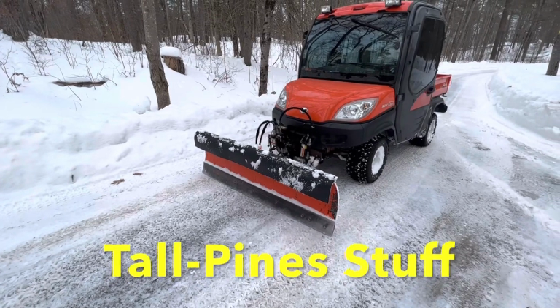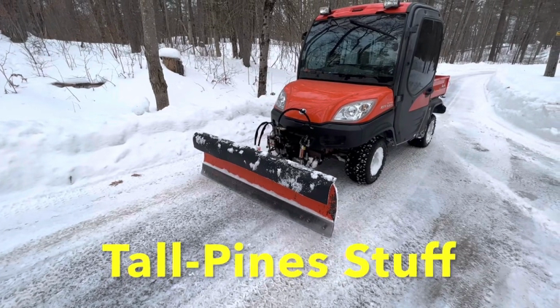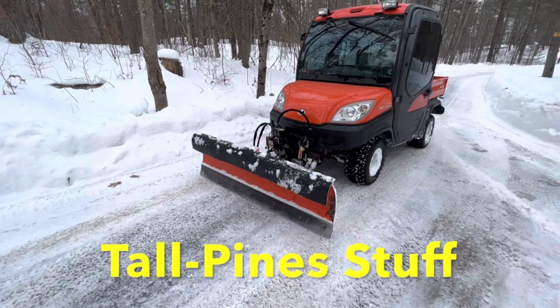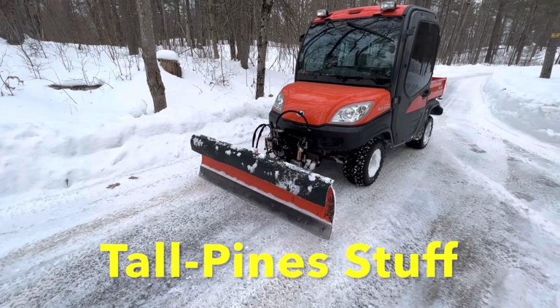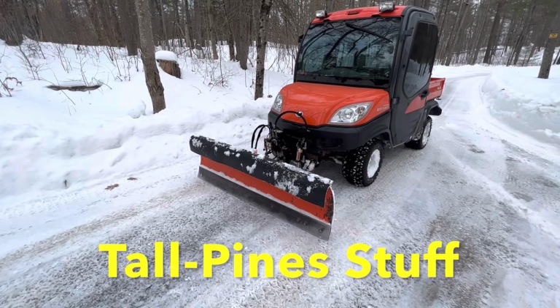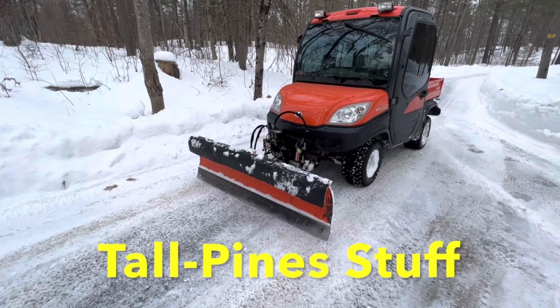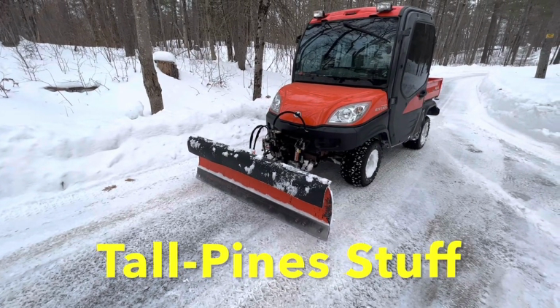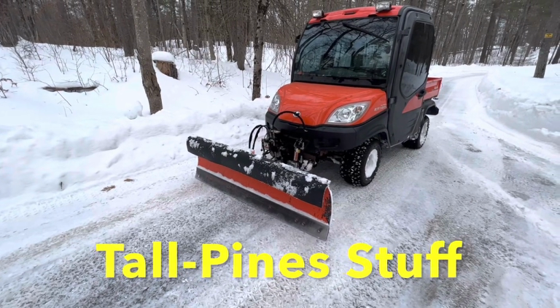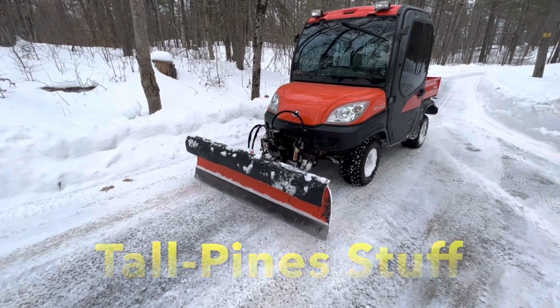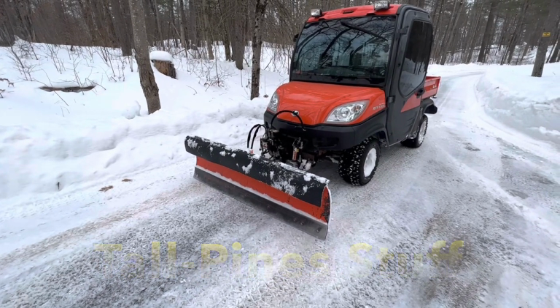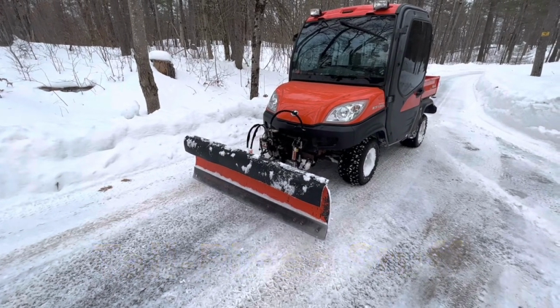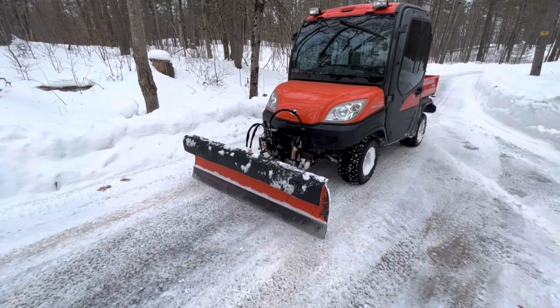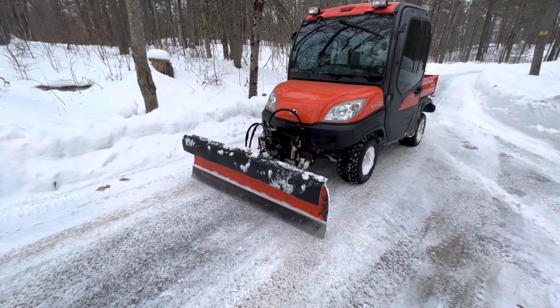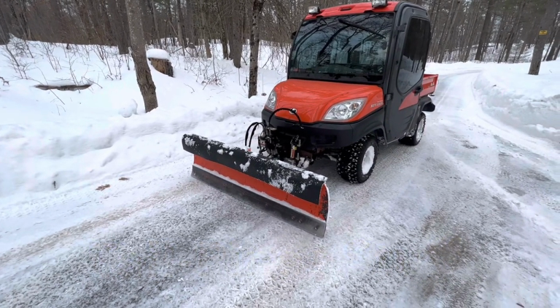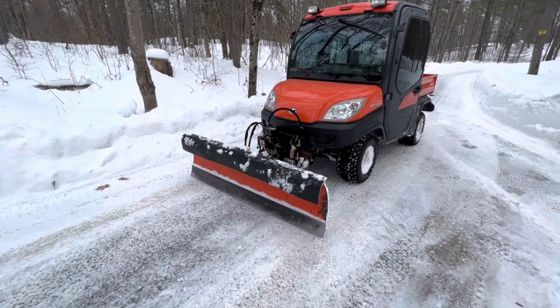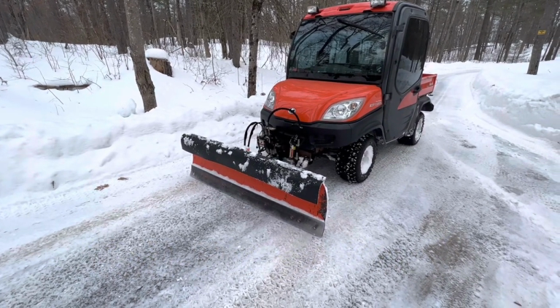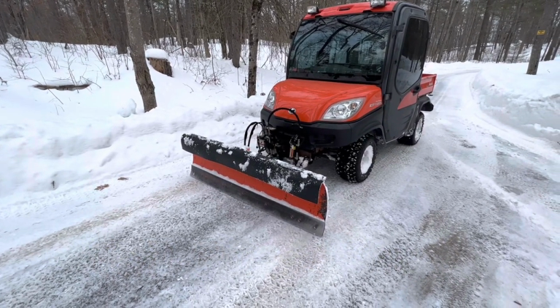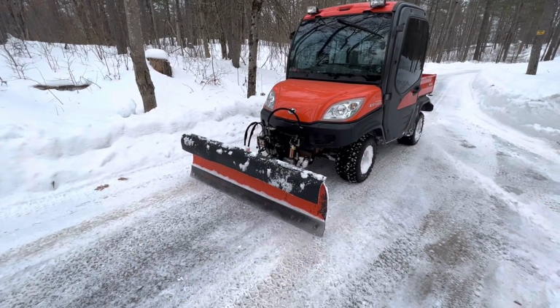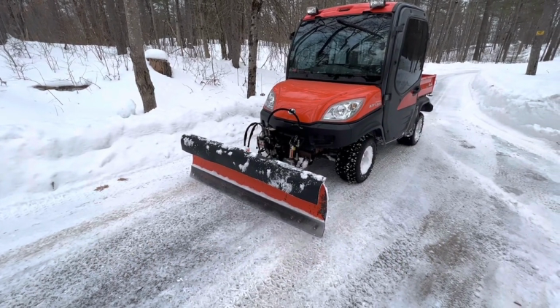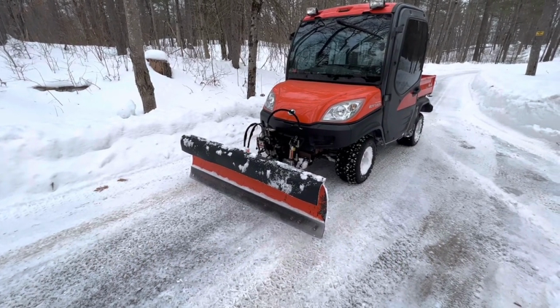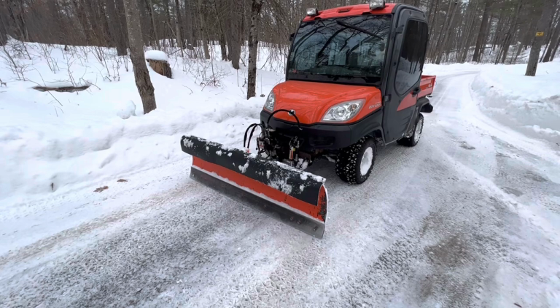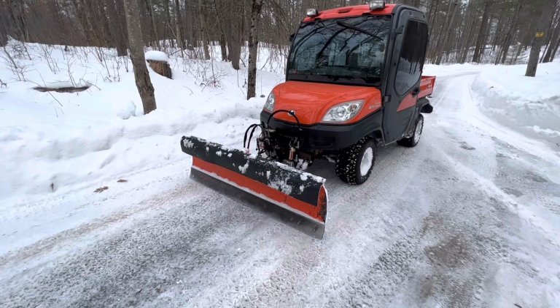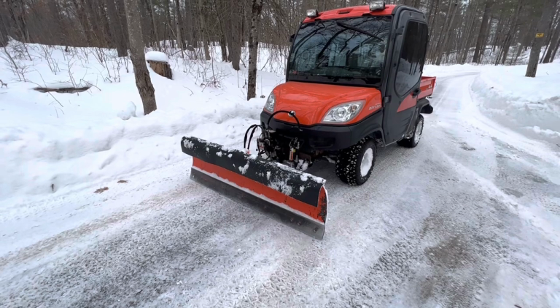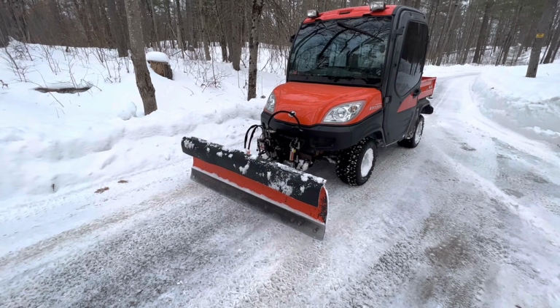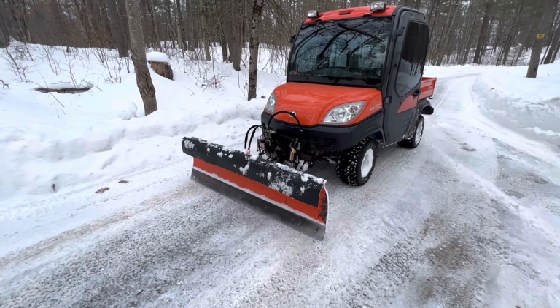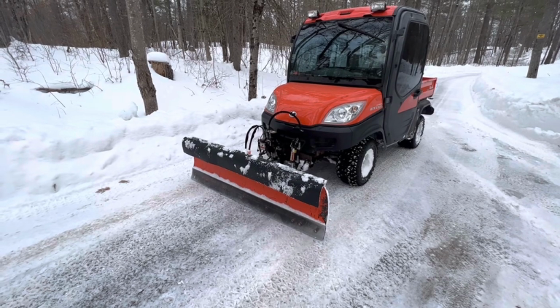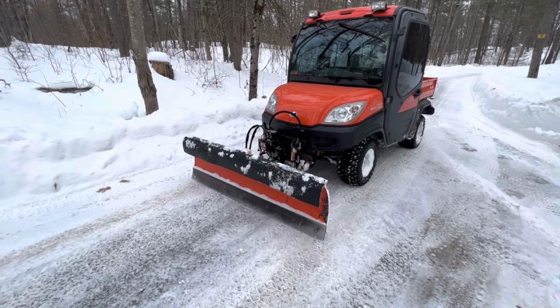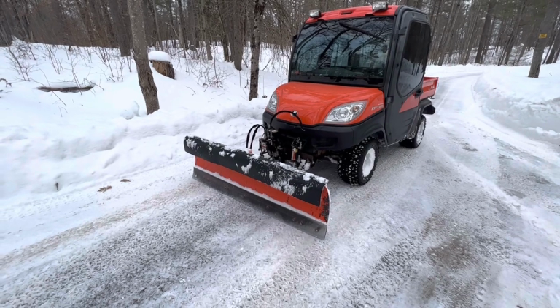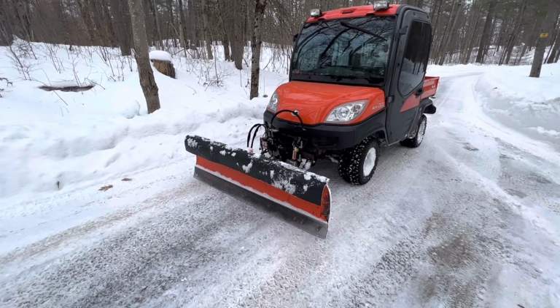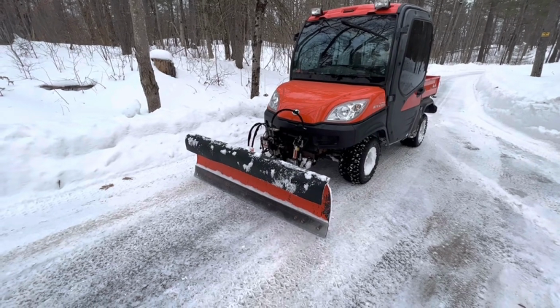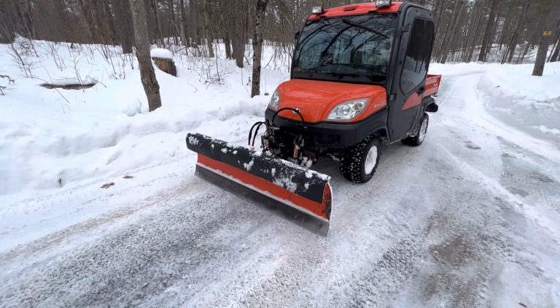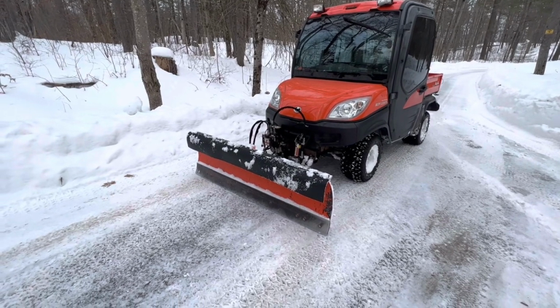I just thought I'd do an overview of the Kubota V4290 plow that I have — a straight plow.